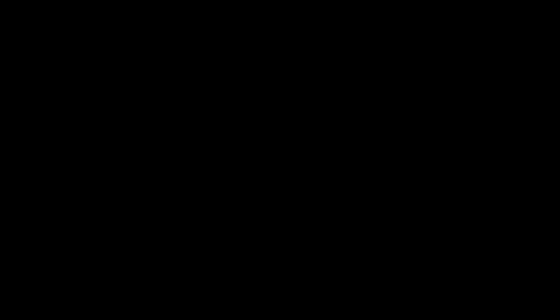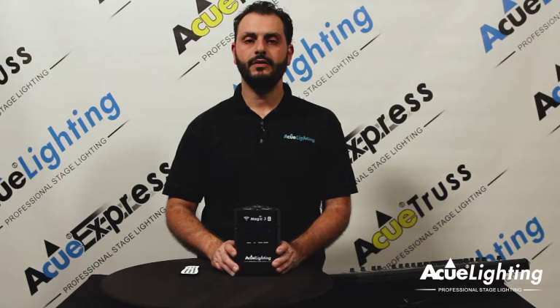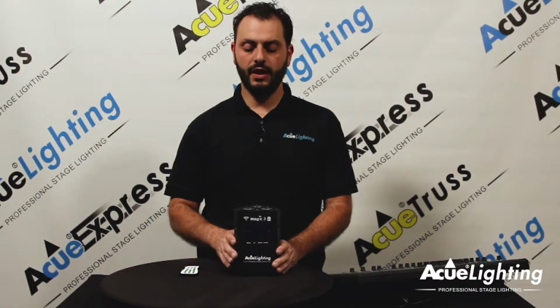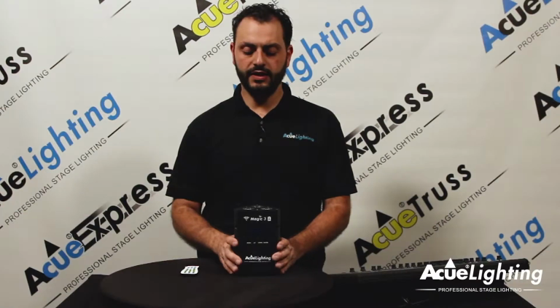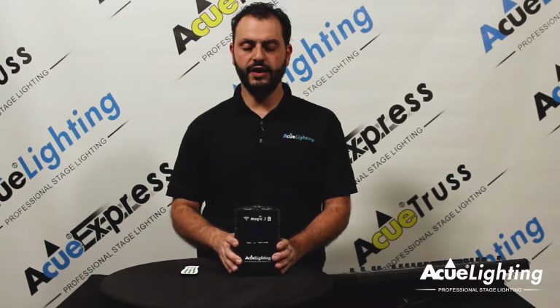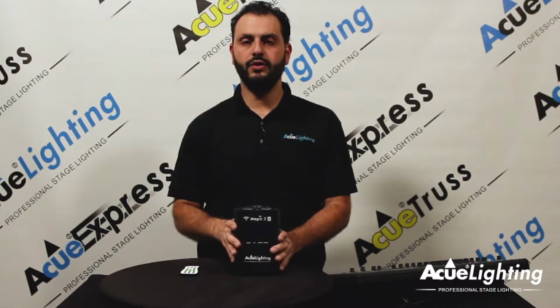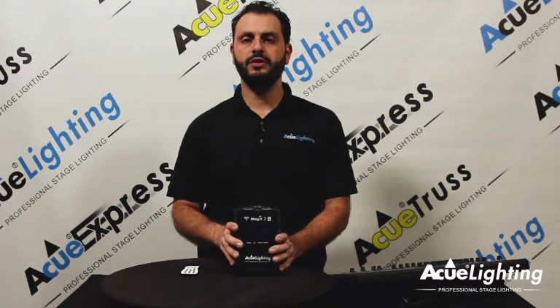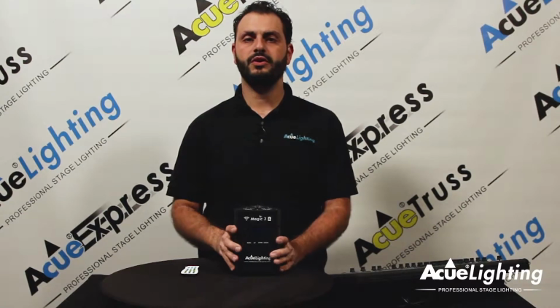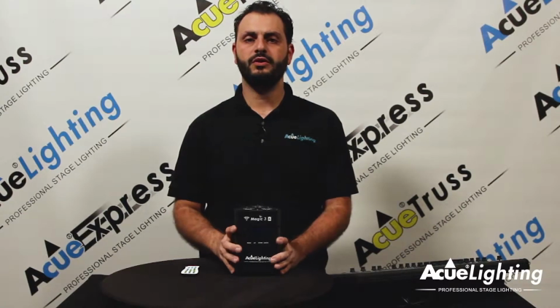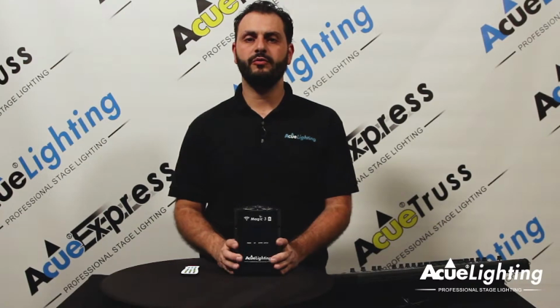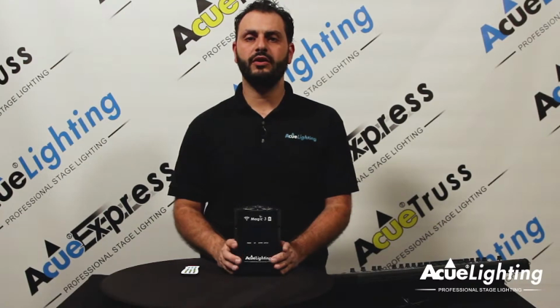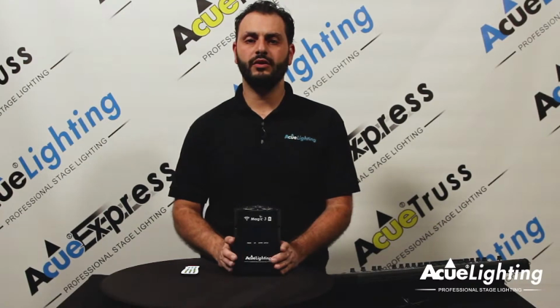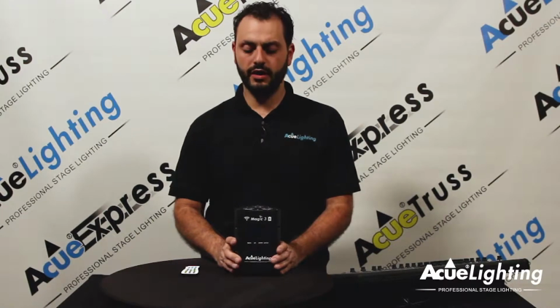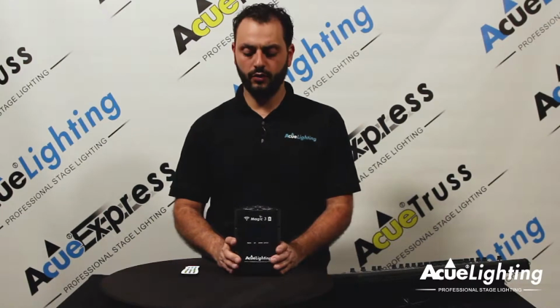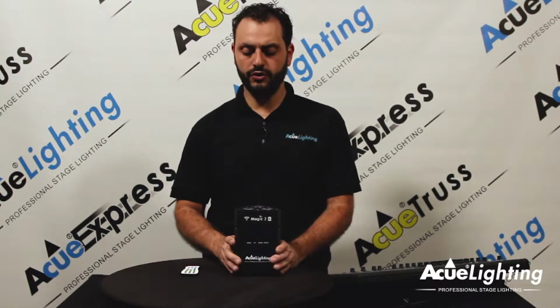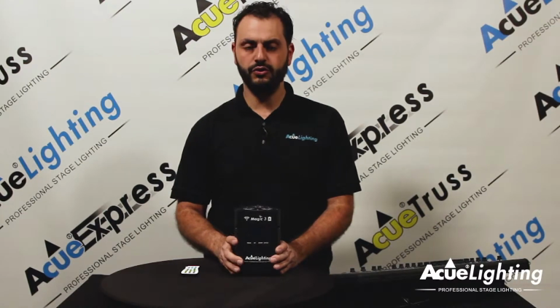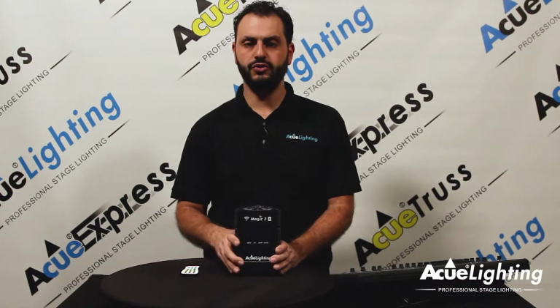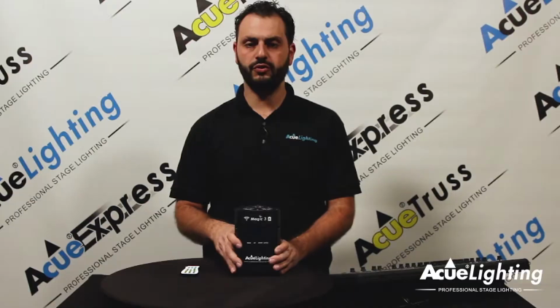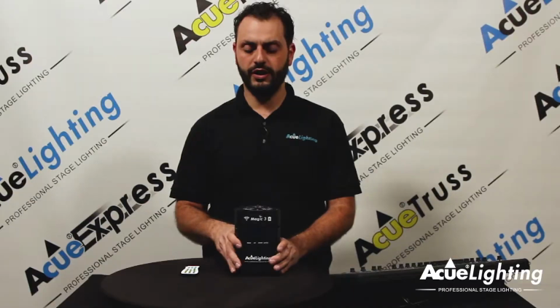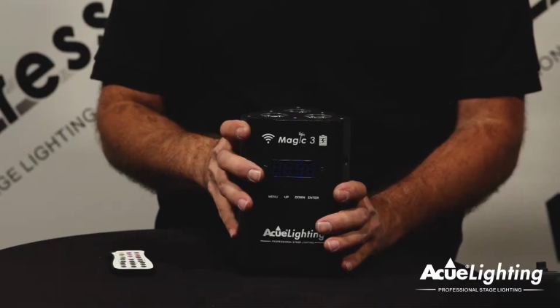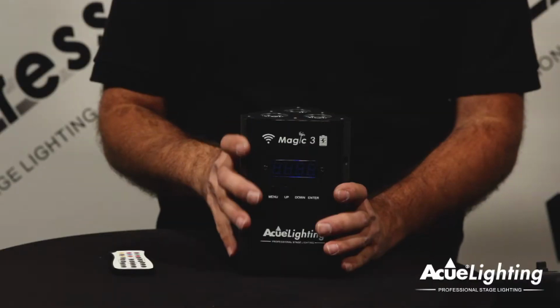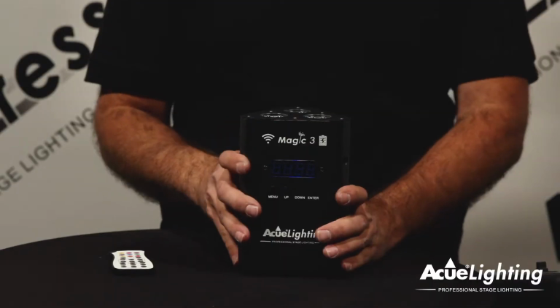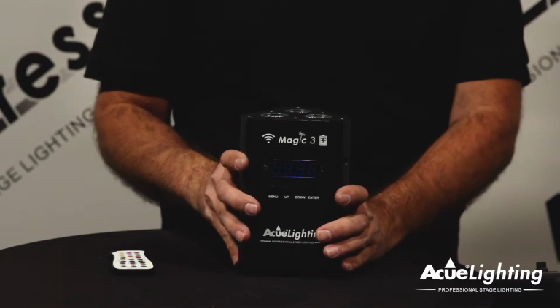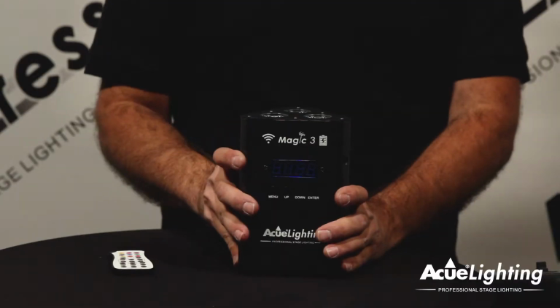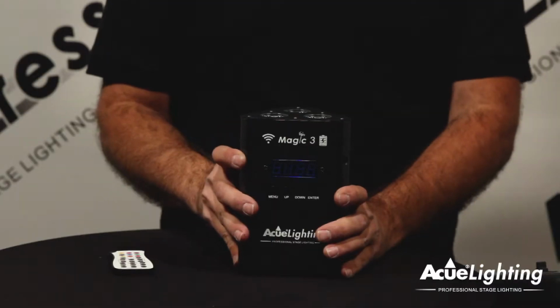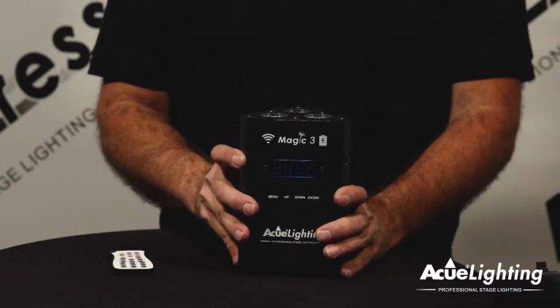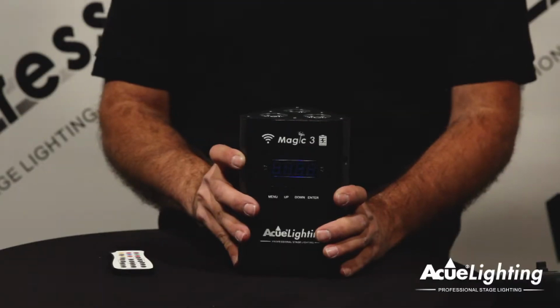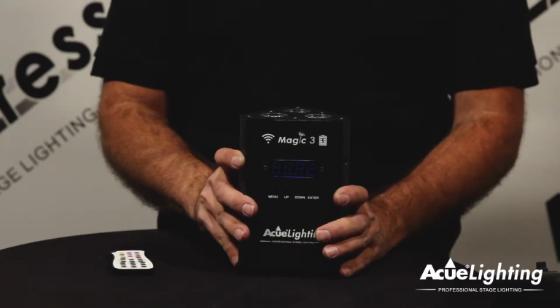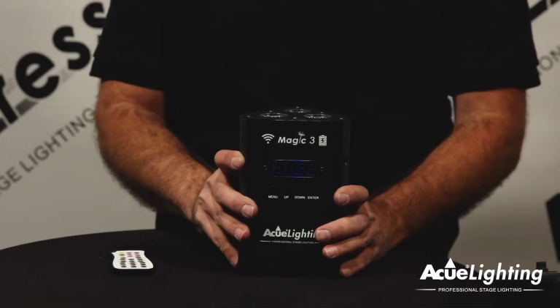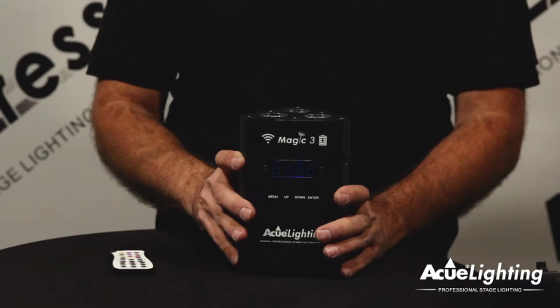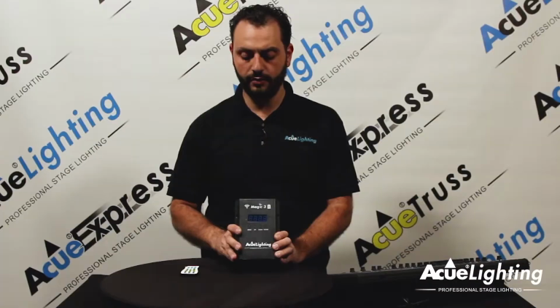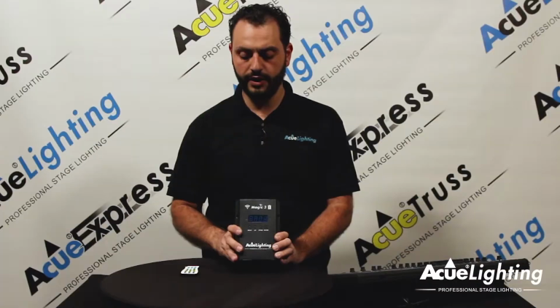Hey guys, how you doing? This is Arthur from AccuLighting. I want to introduce to you today our Magic 3 Wireless and Battery Powered Up Light.